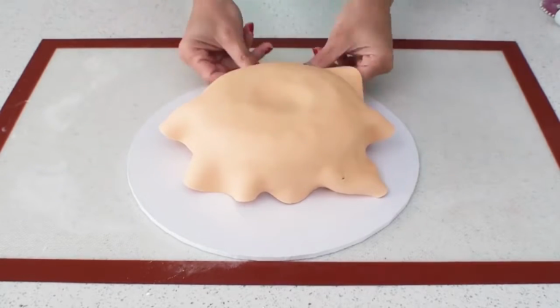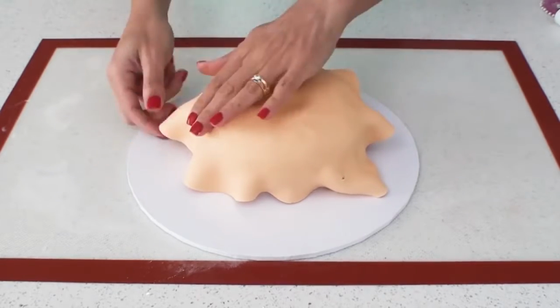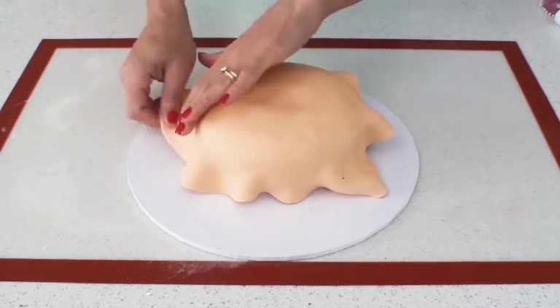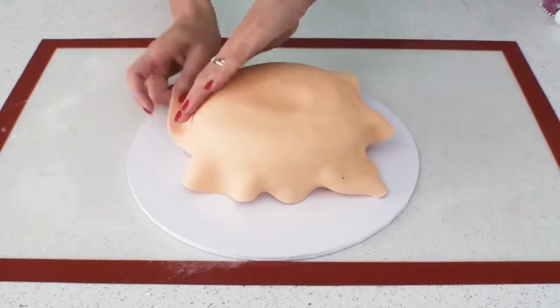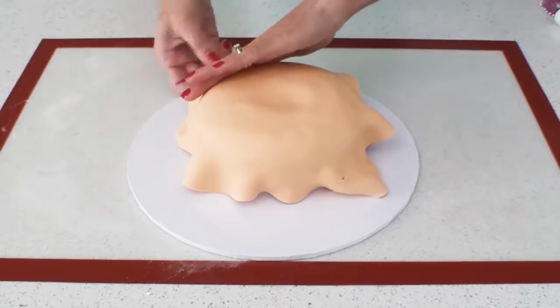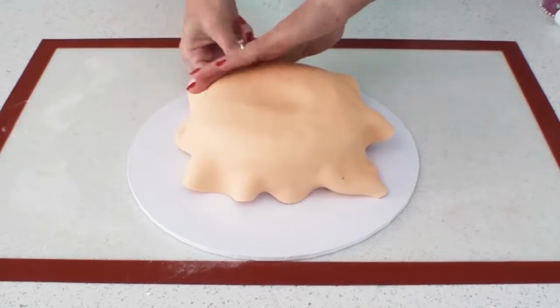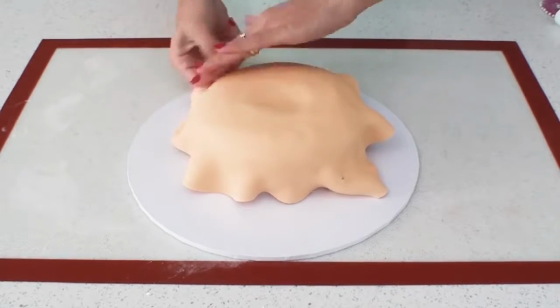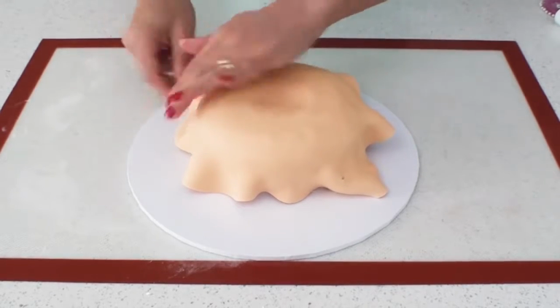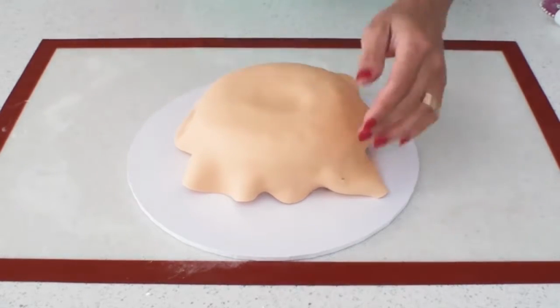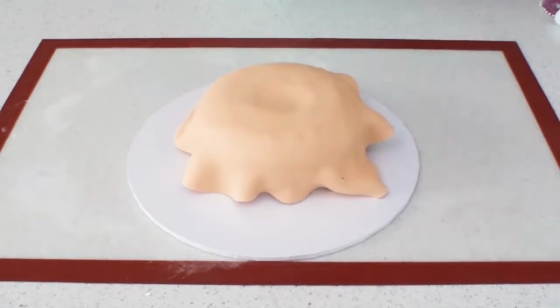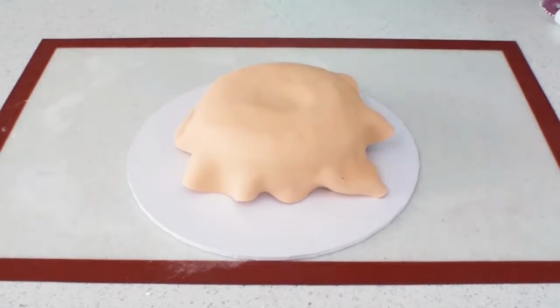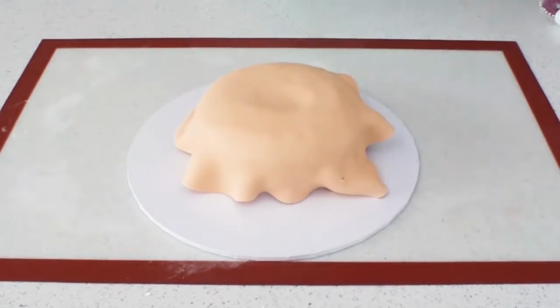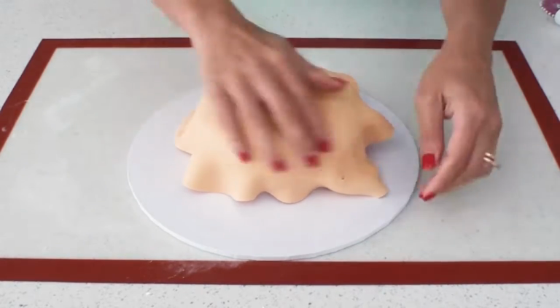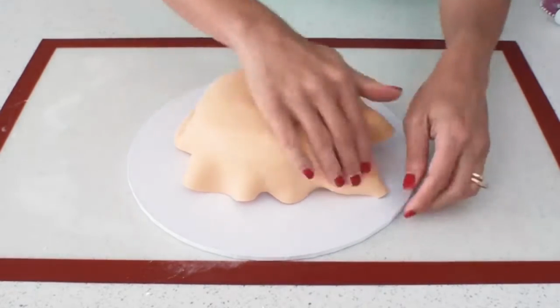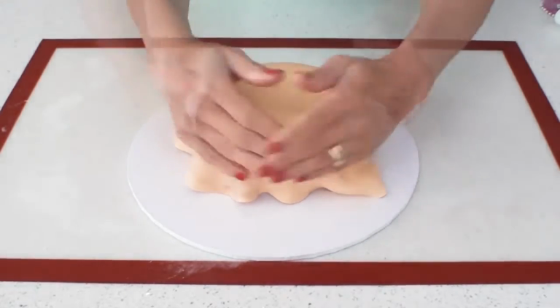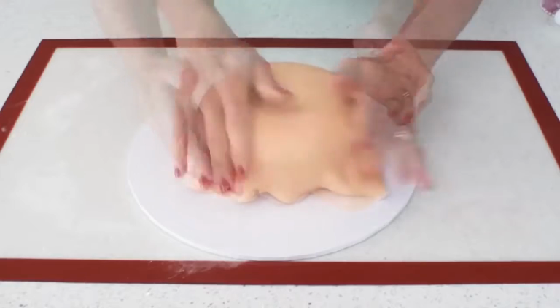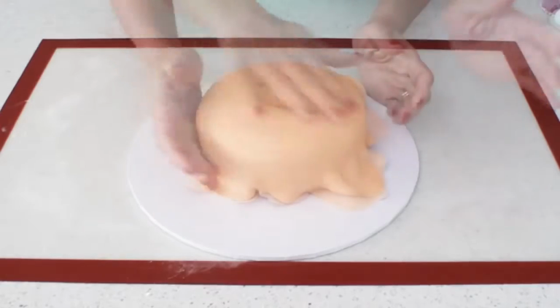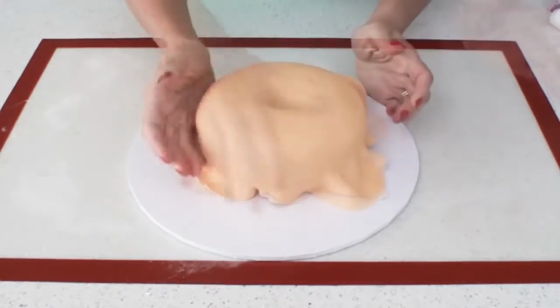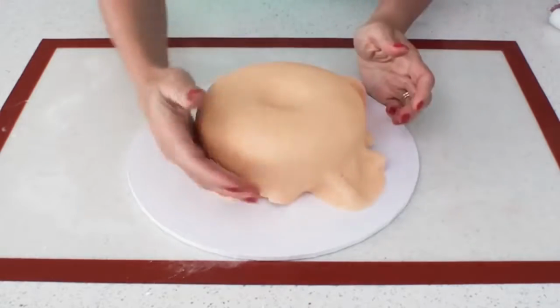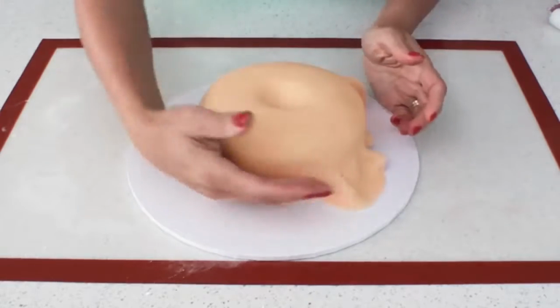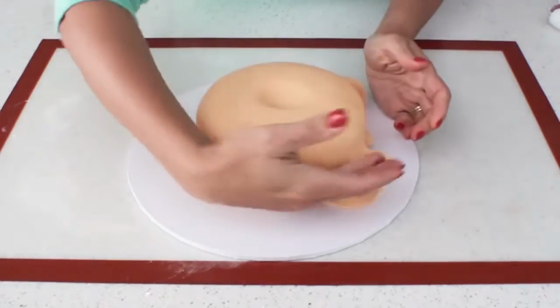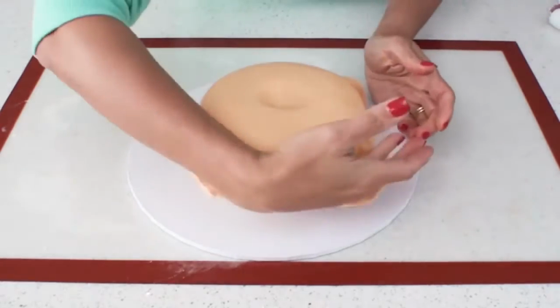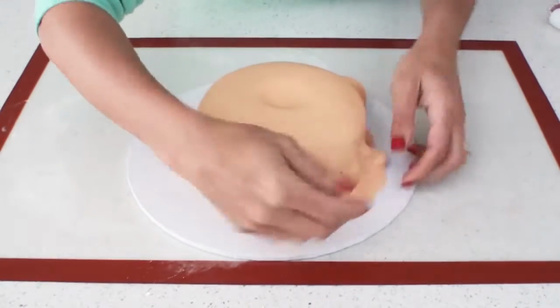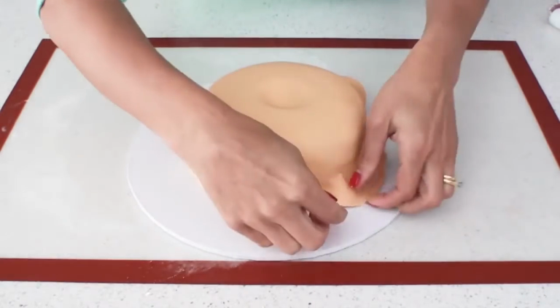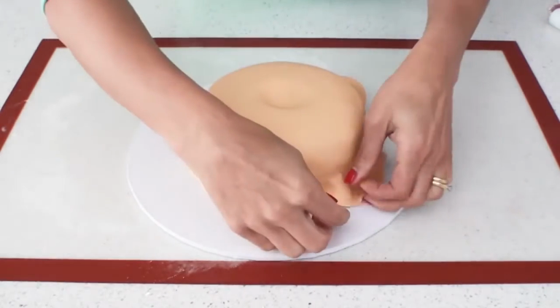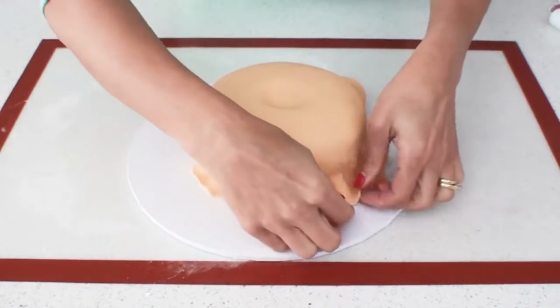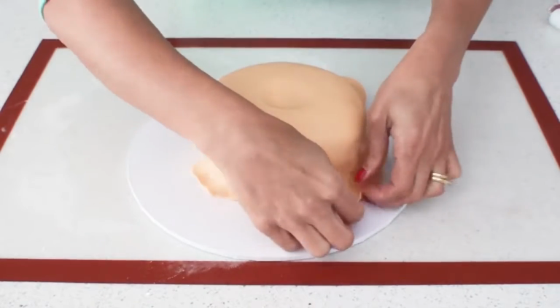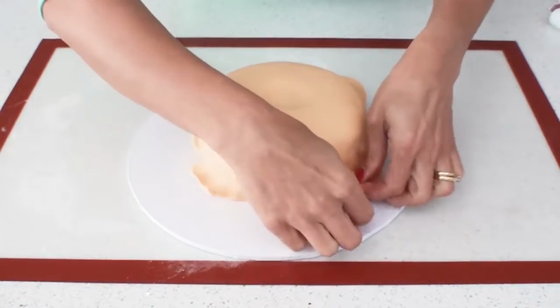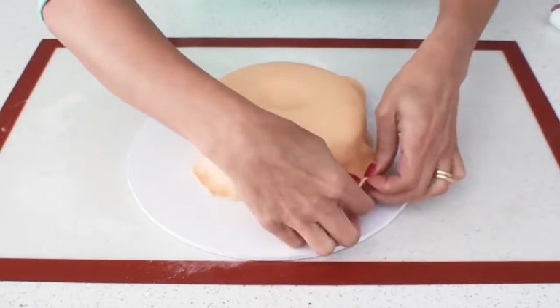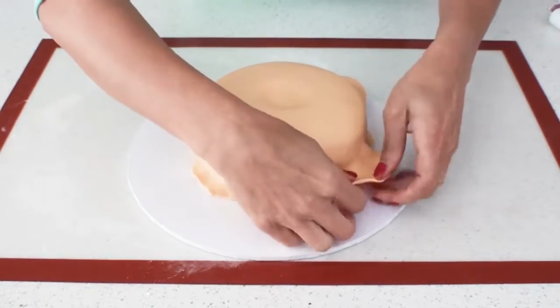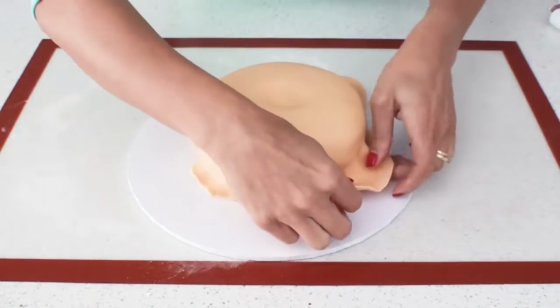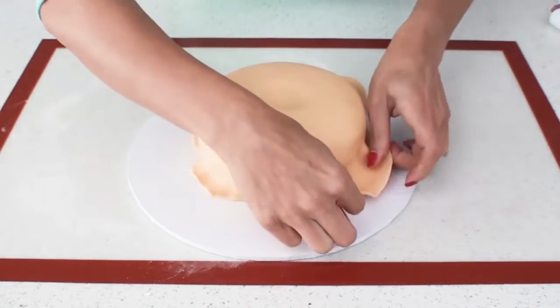However, if your frosting has already started to crust you can simply brush on a little bit of water and the fondant will stick nicely.